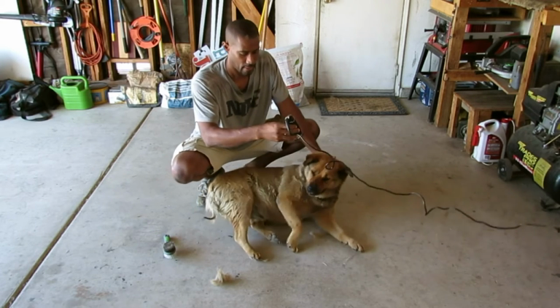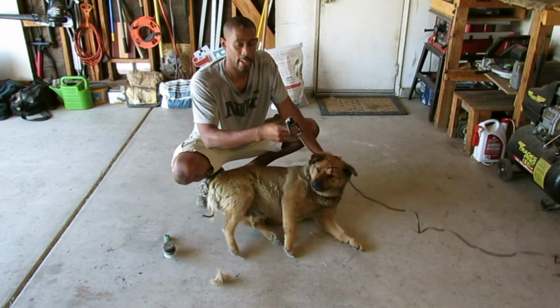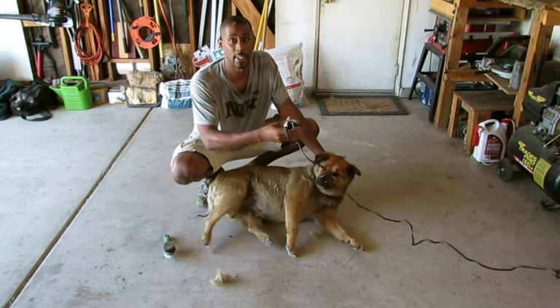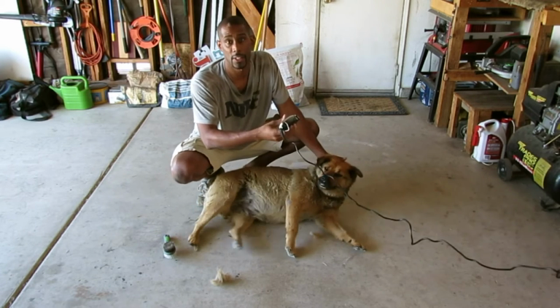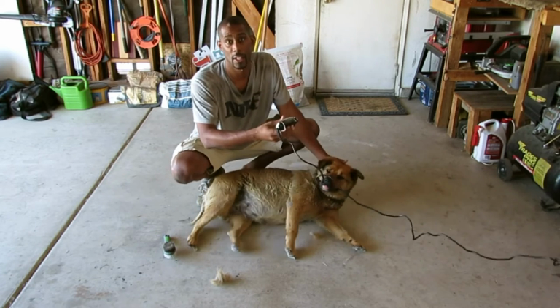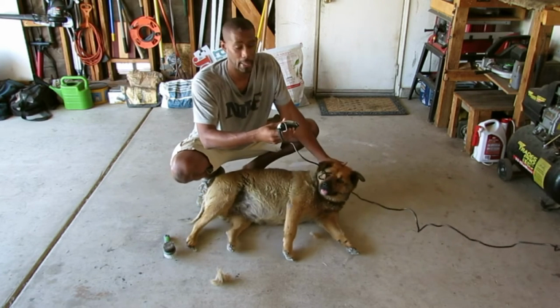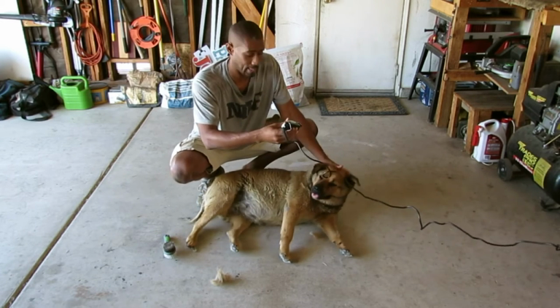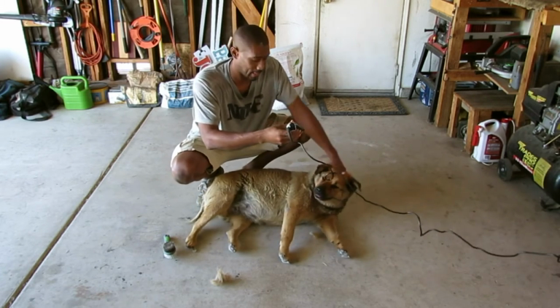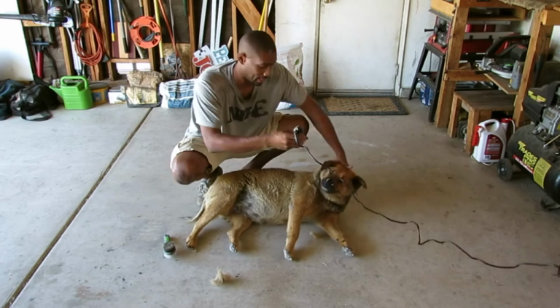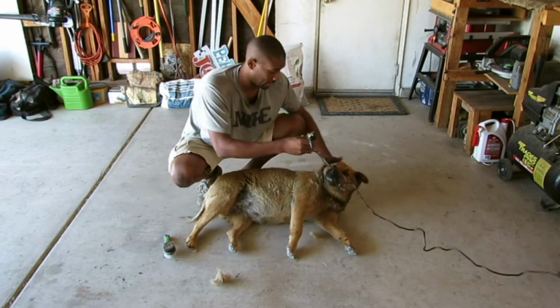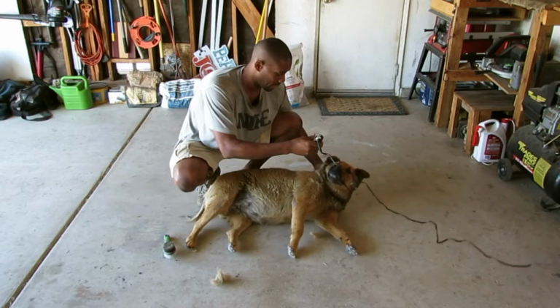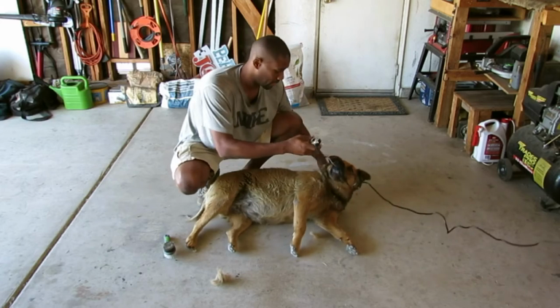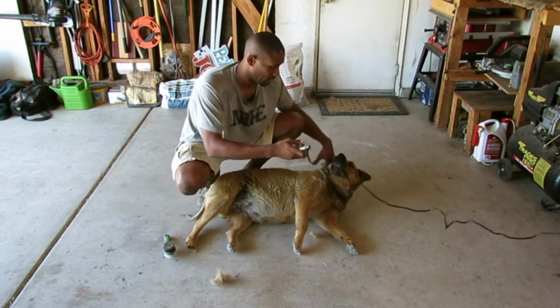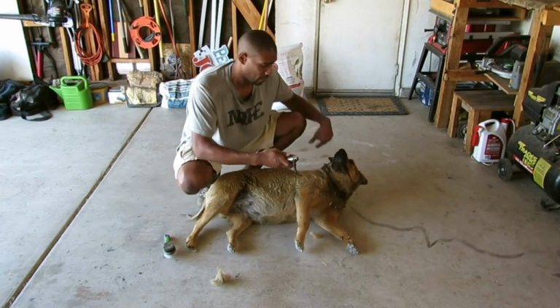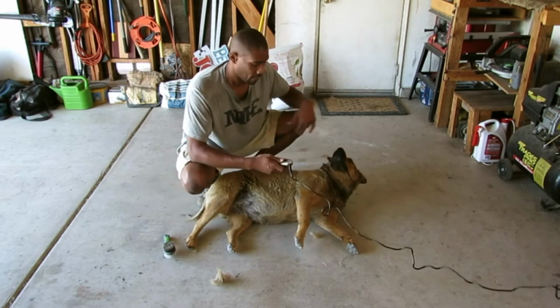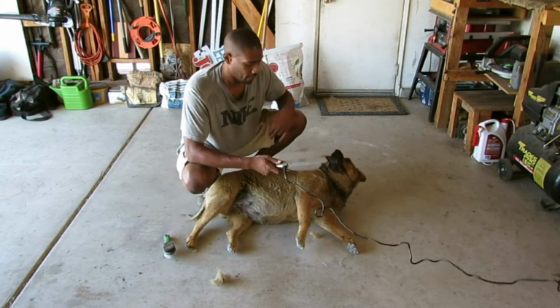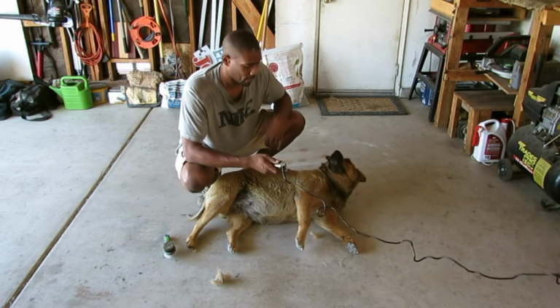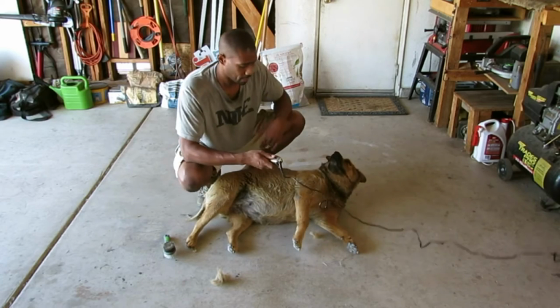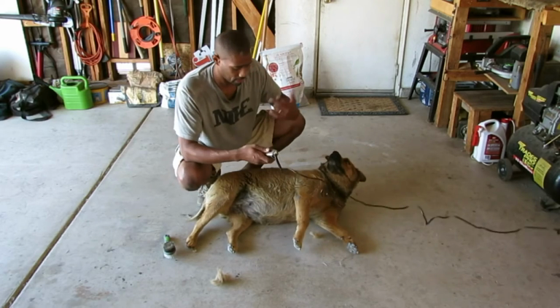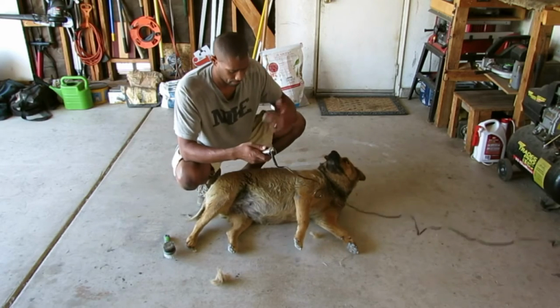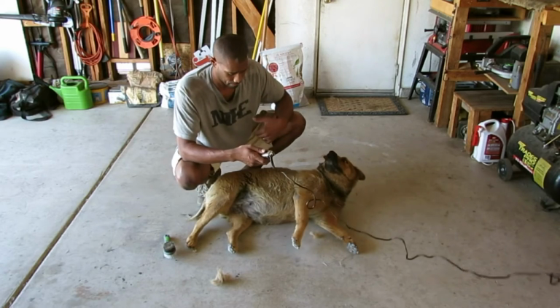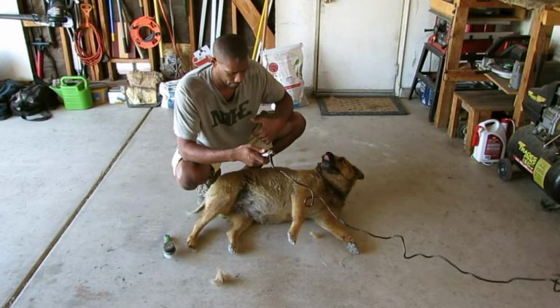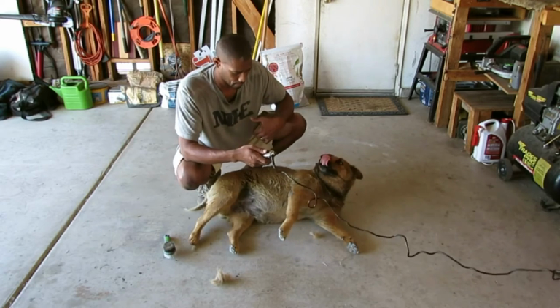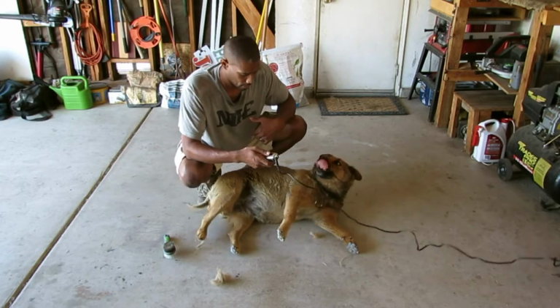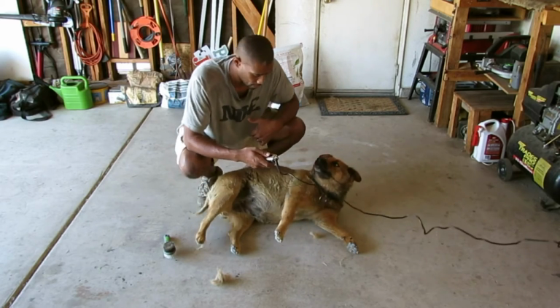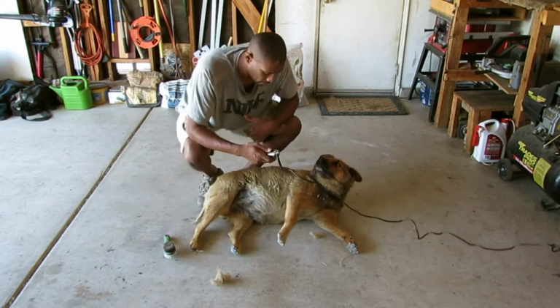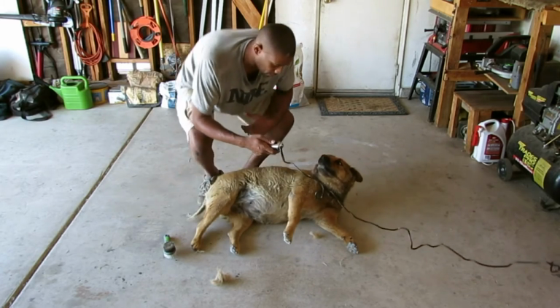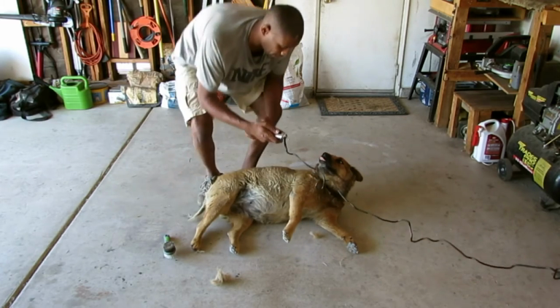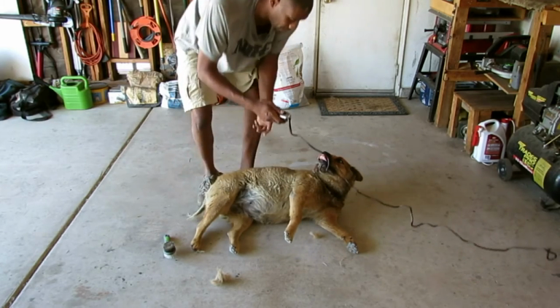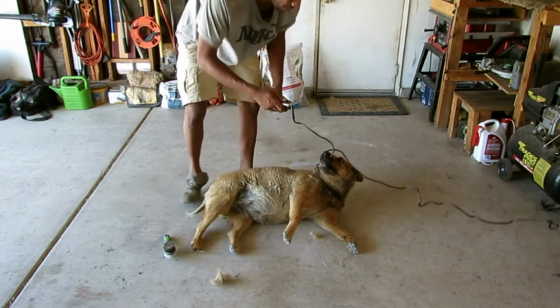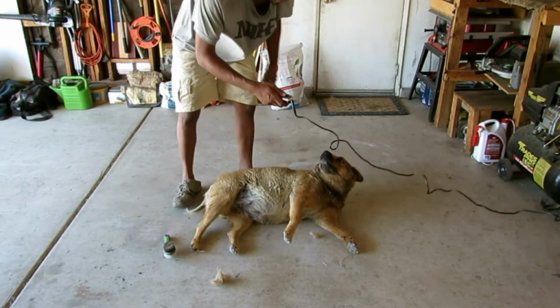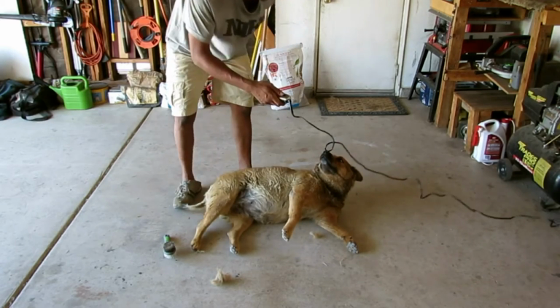And then she's going to be lazy and lay in. Come on, get up. Come on.